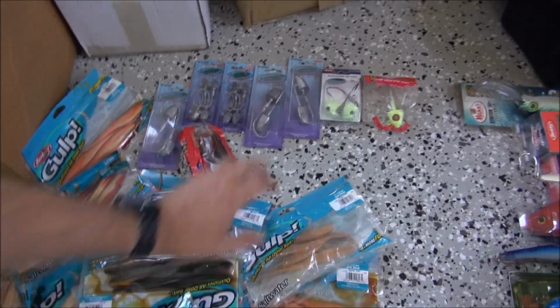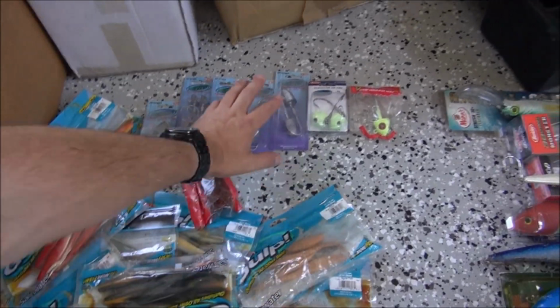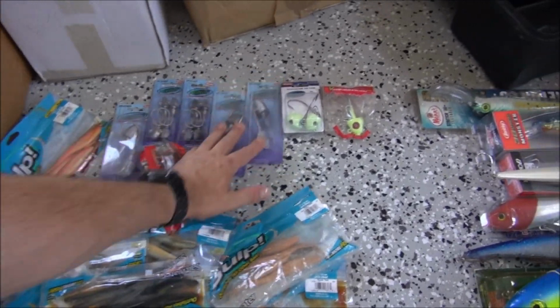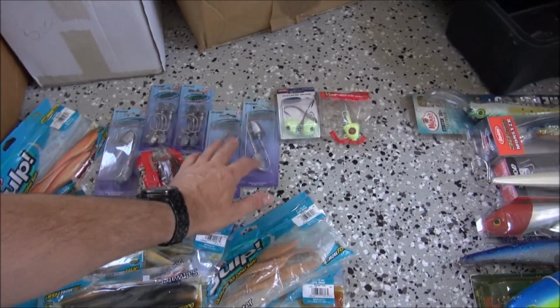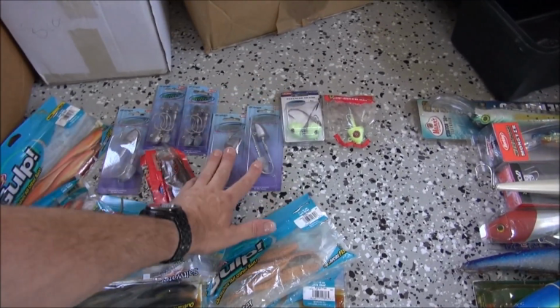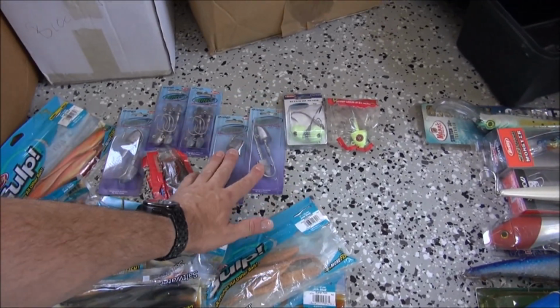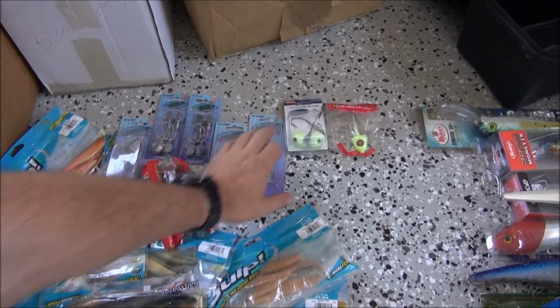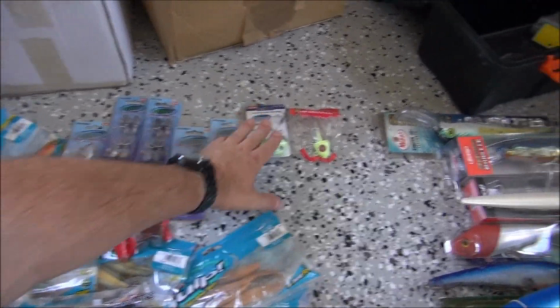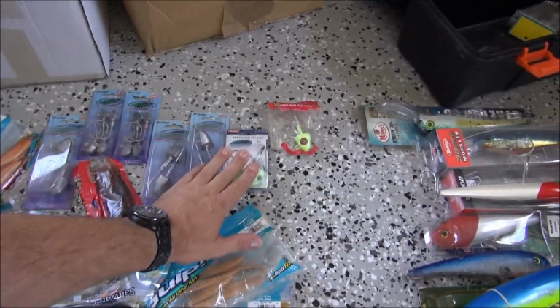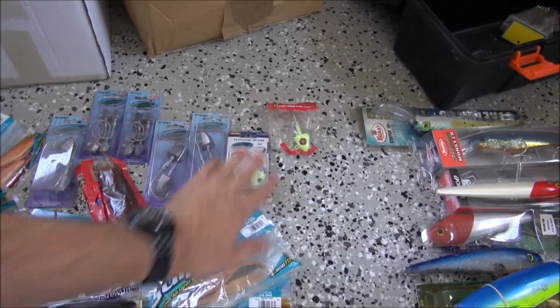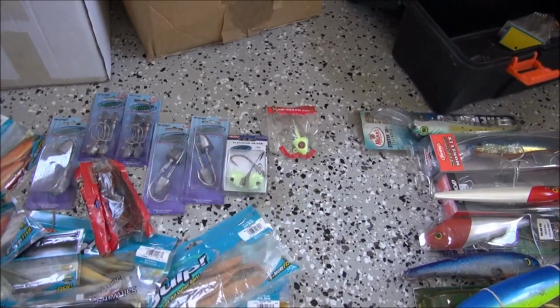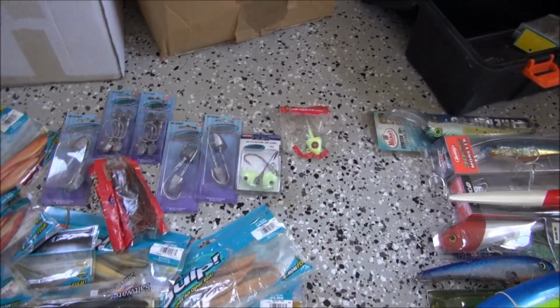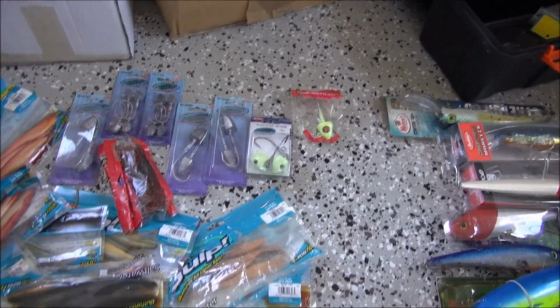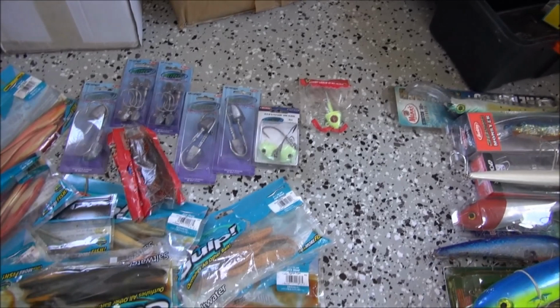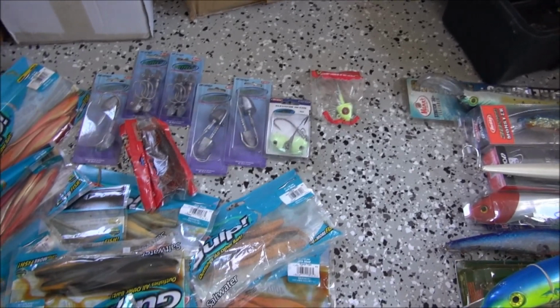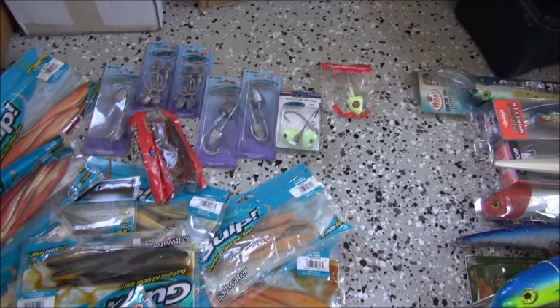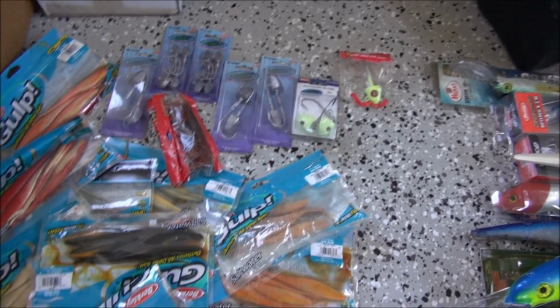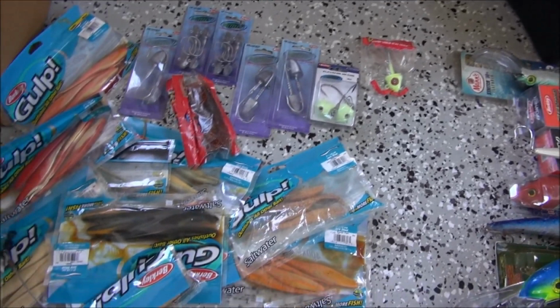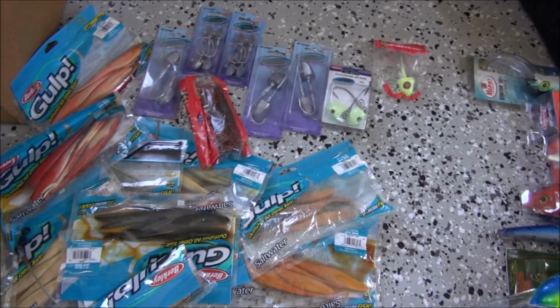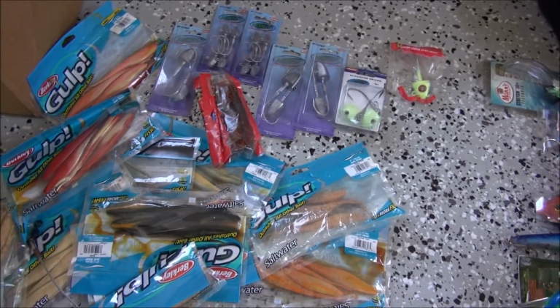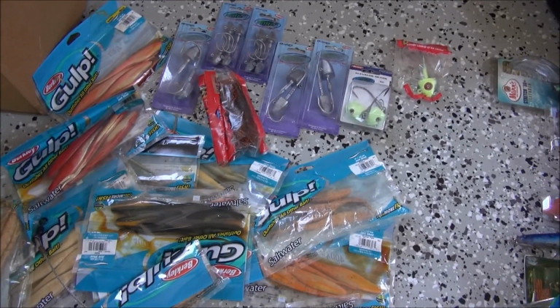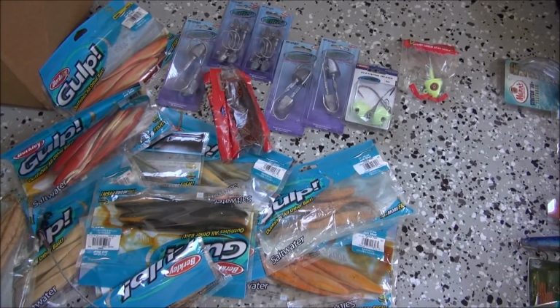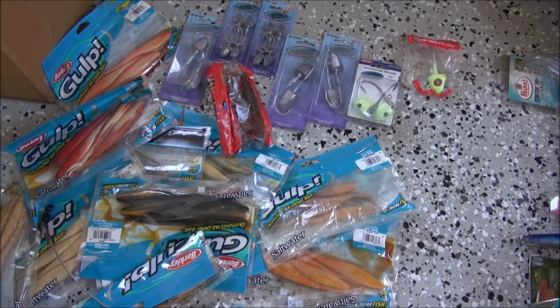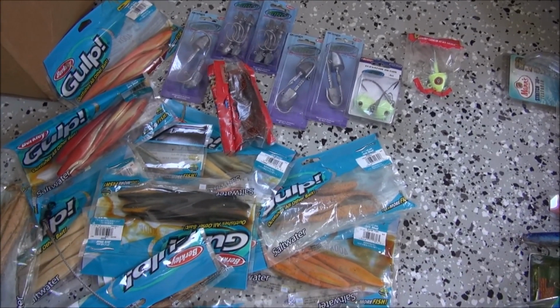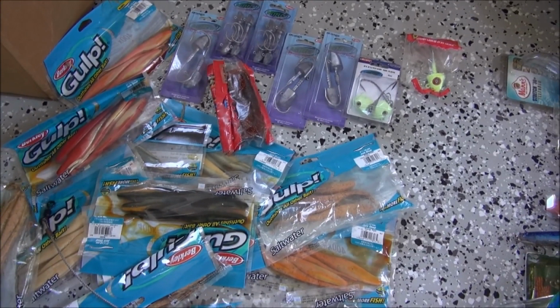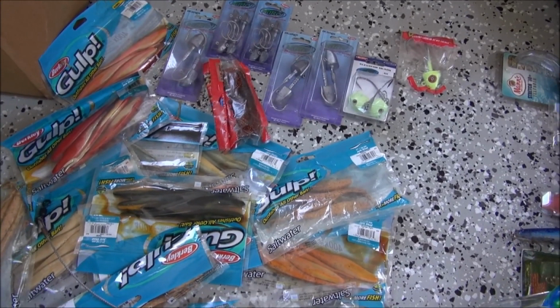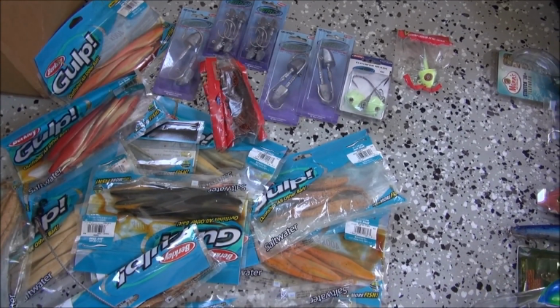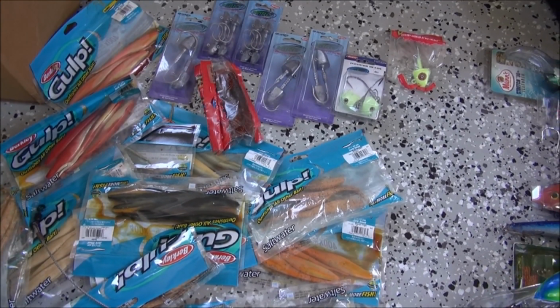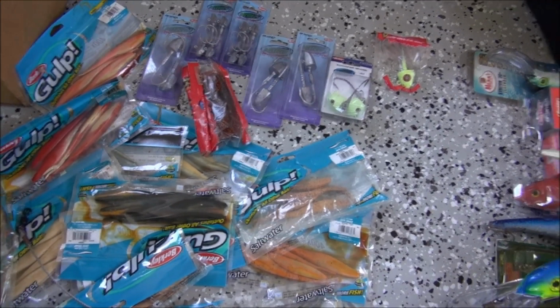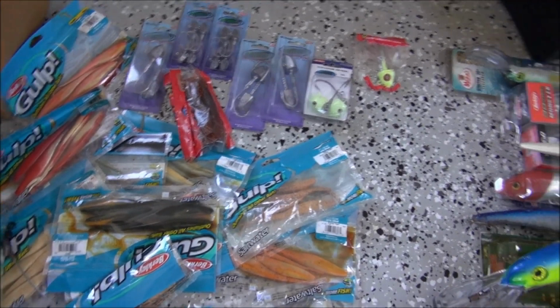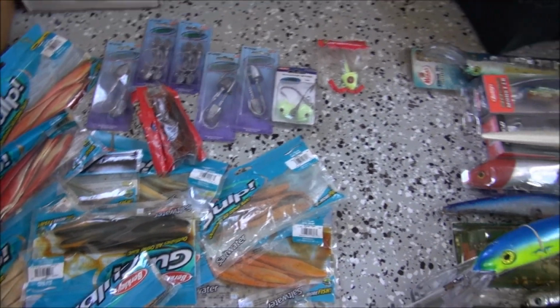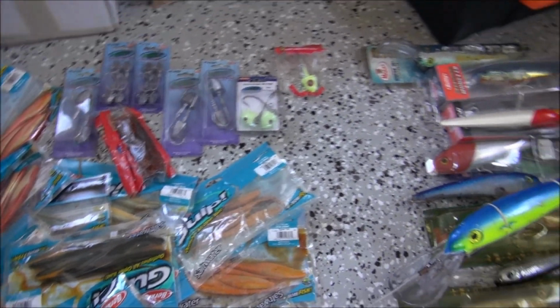These big four-ounce jigs and the elevator jig heads, they're good. Berkley Gulps - they're awesome. So we've got some of them.